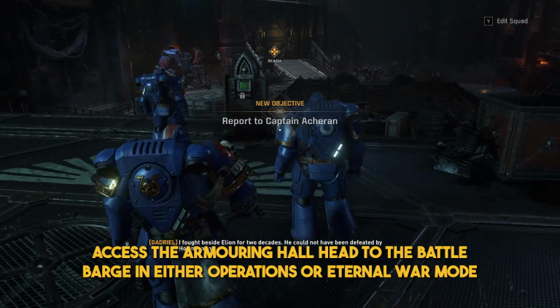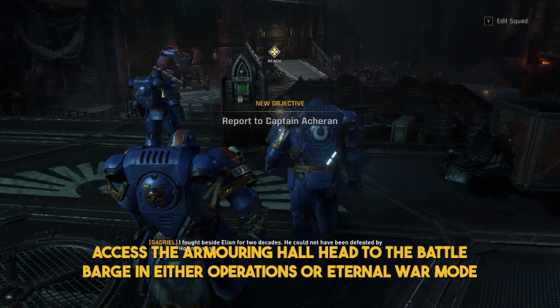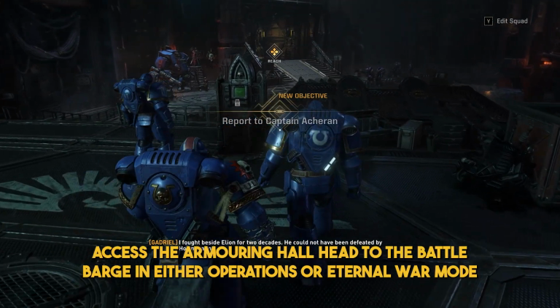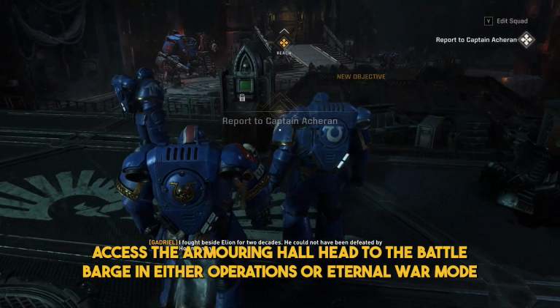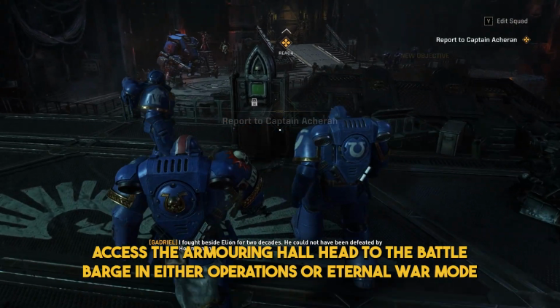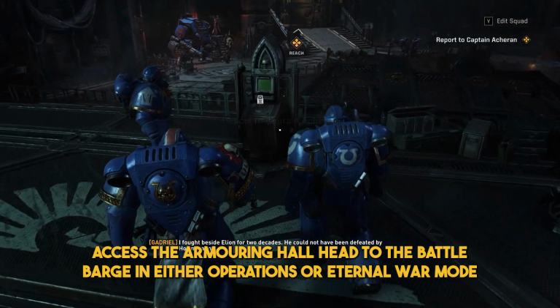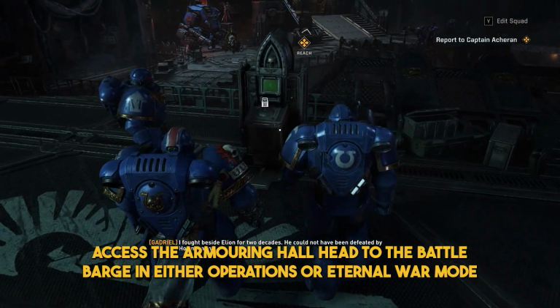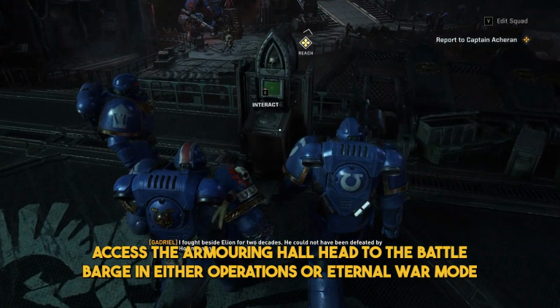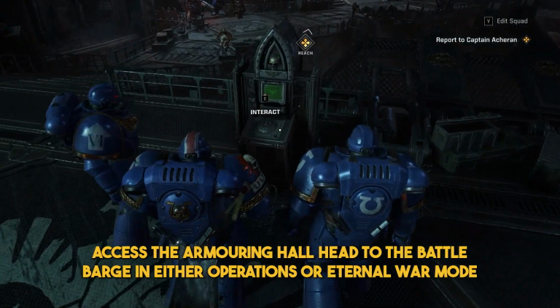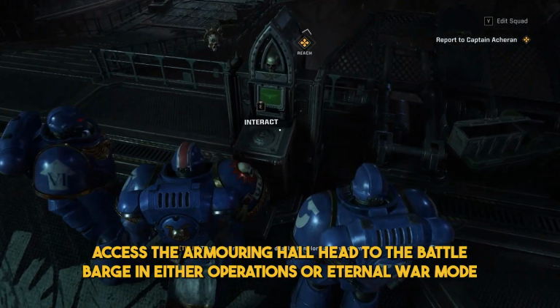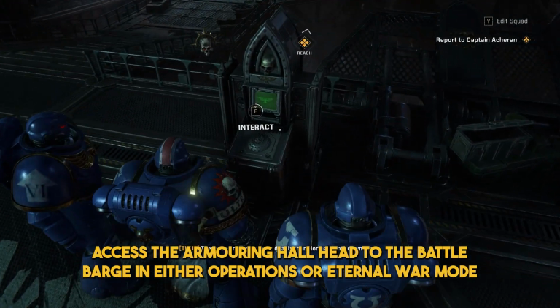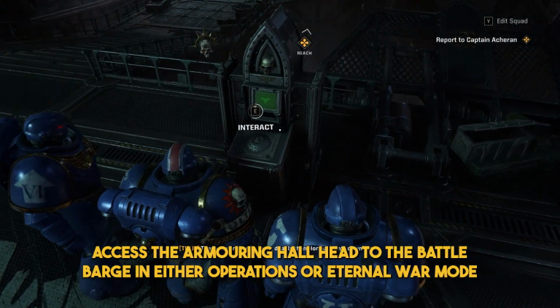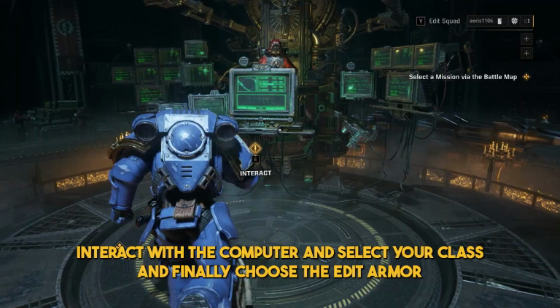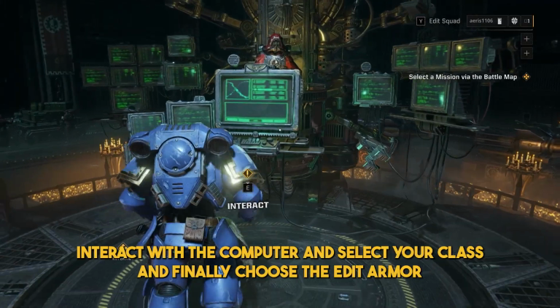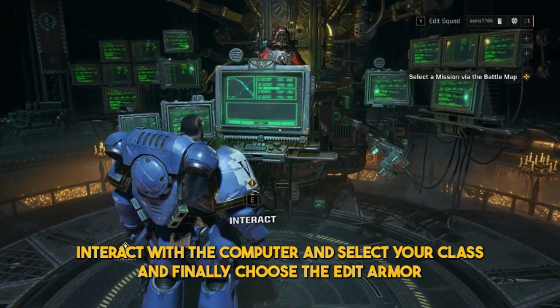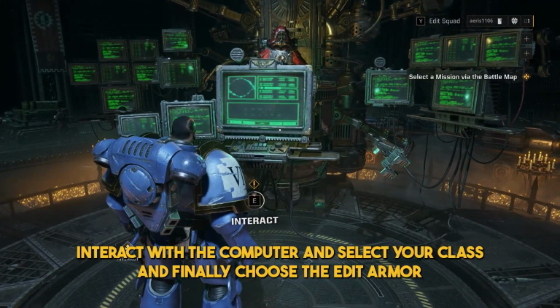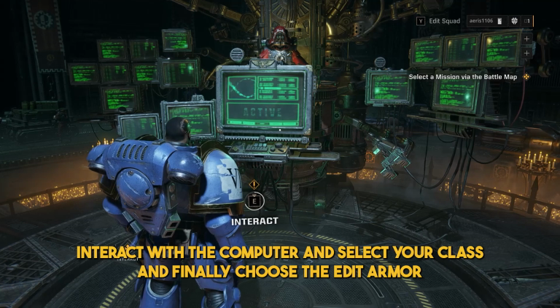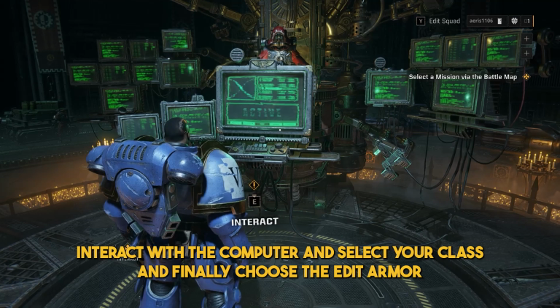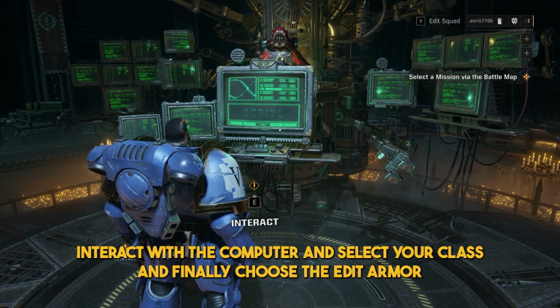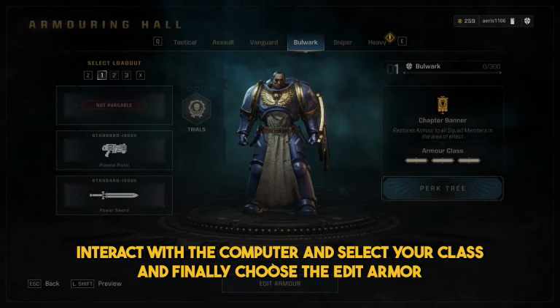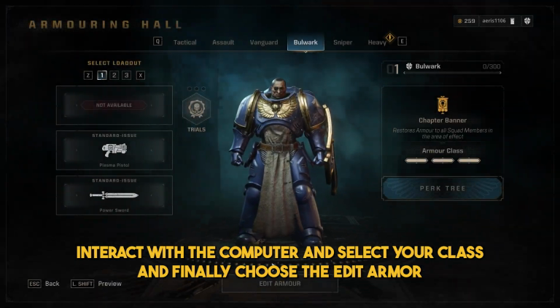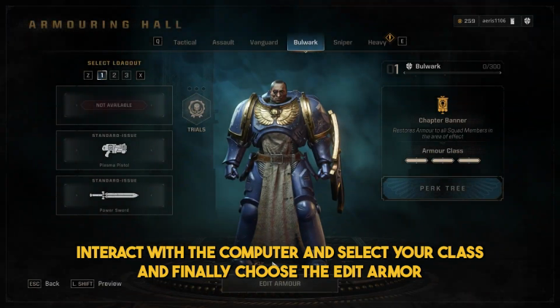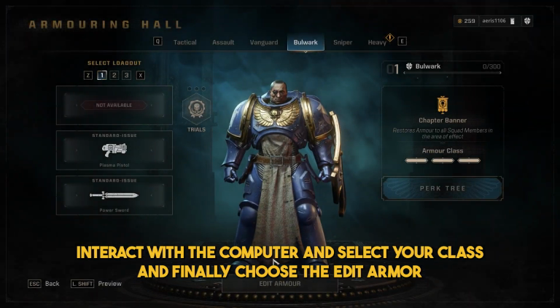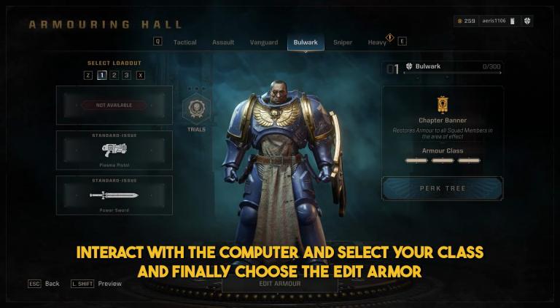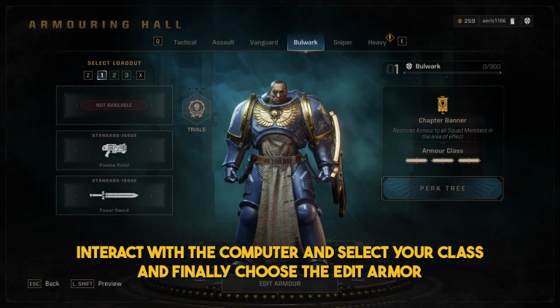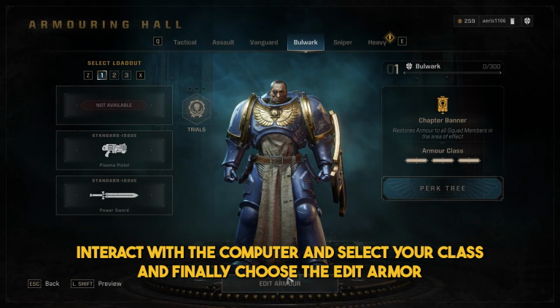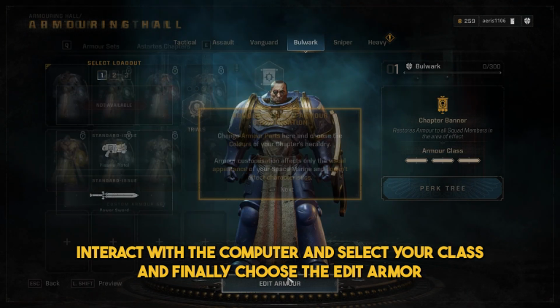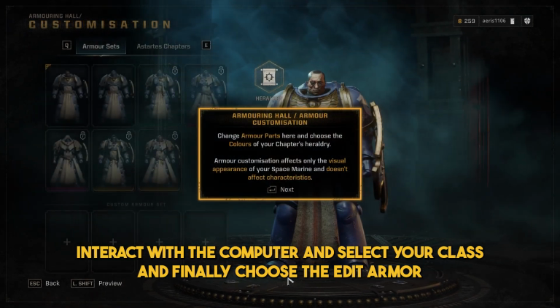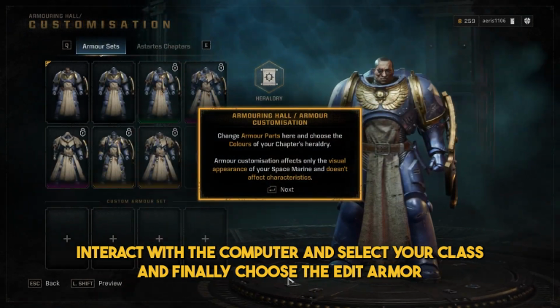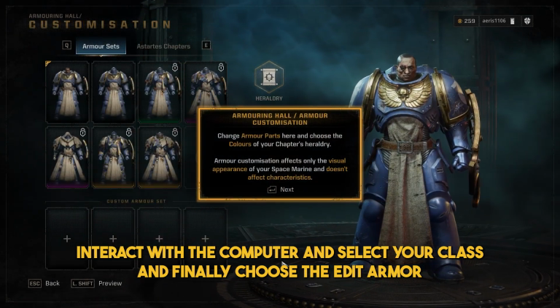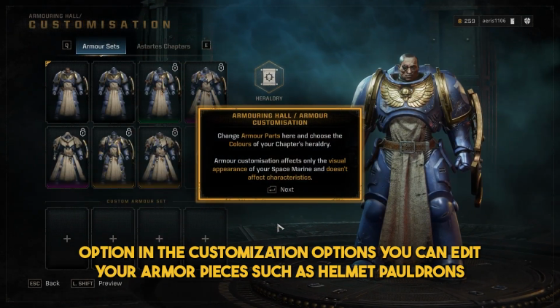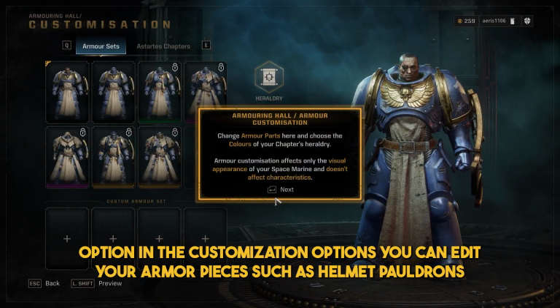Head to the Battle Barge in either Operations or Eternal War mode. Interact with the computer and select your class. And finally, choose the Edit Armour option.